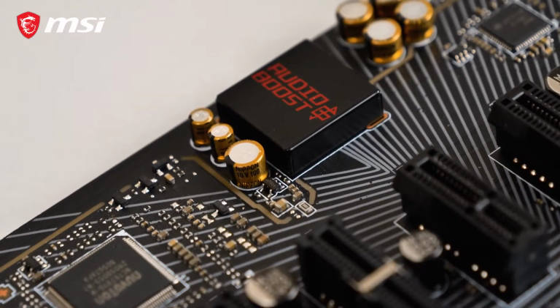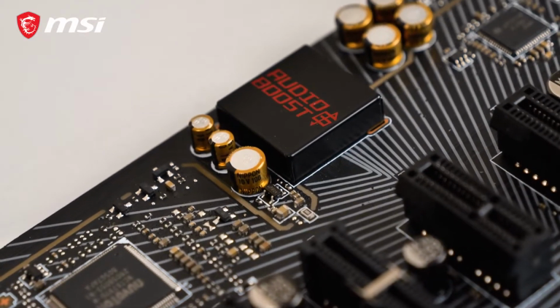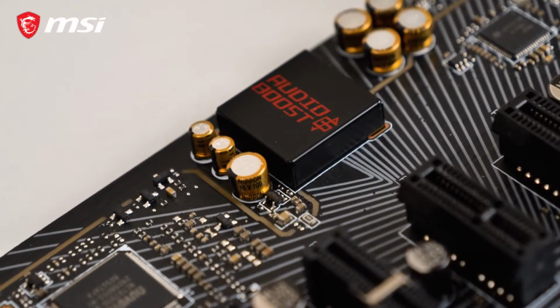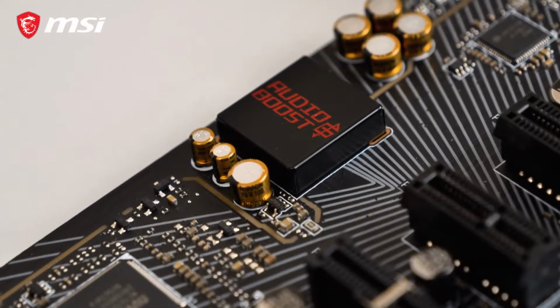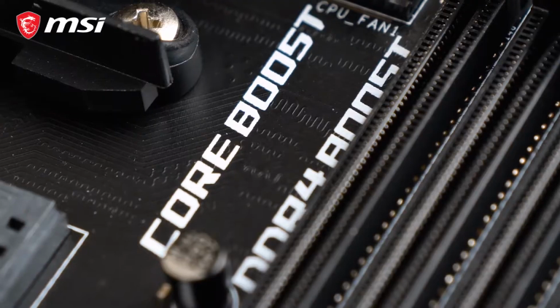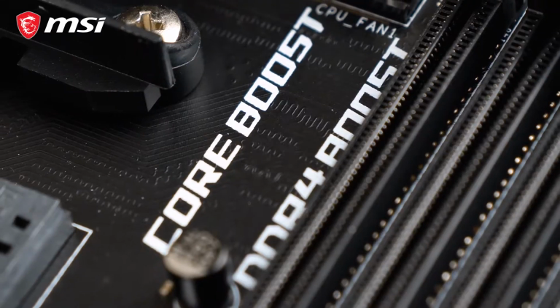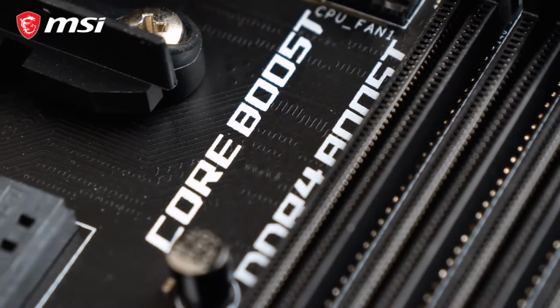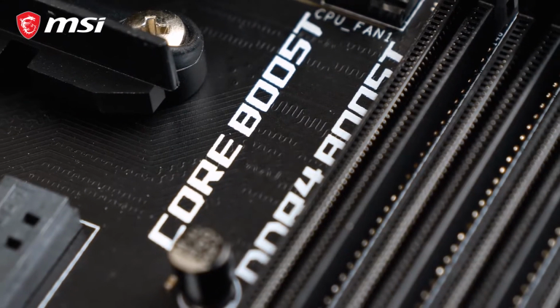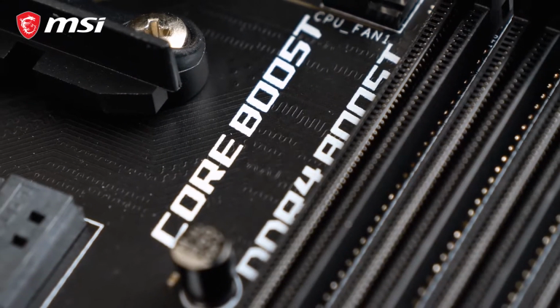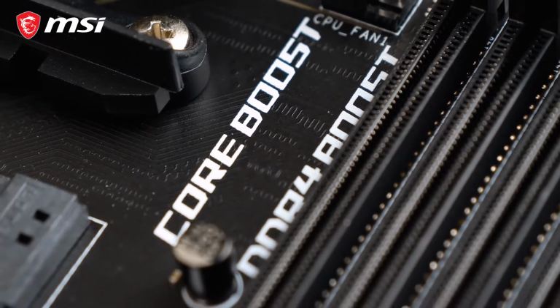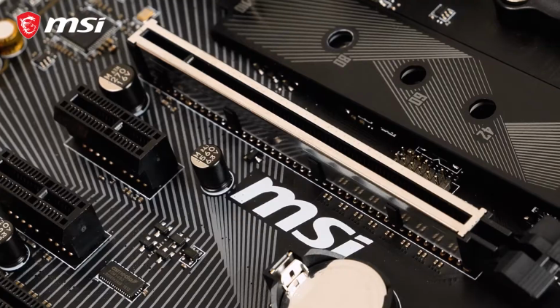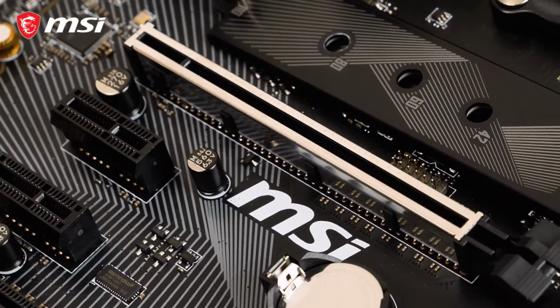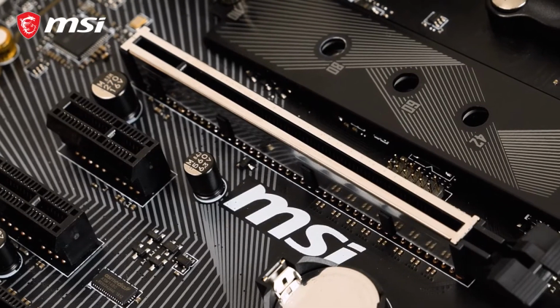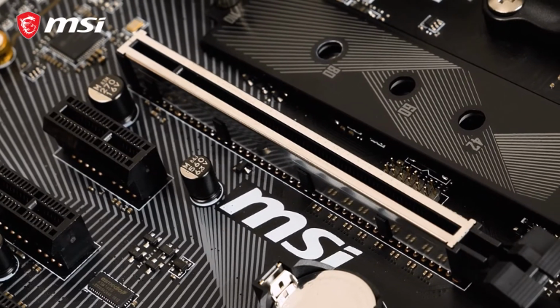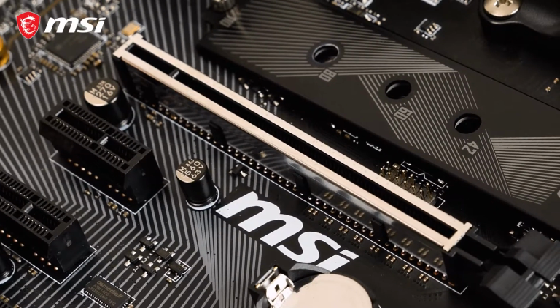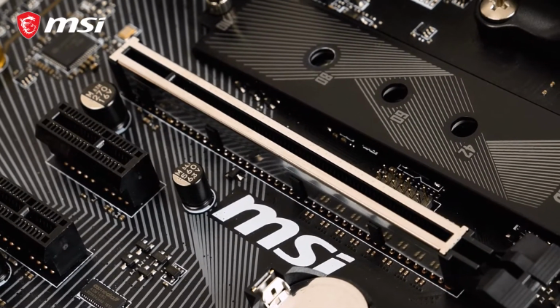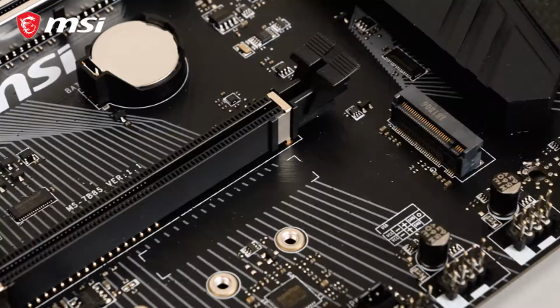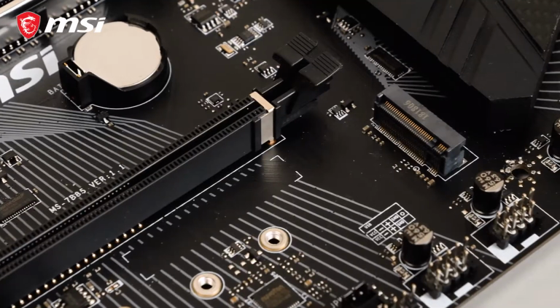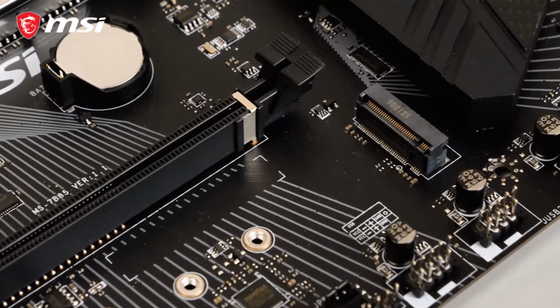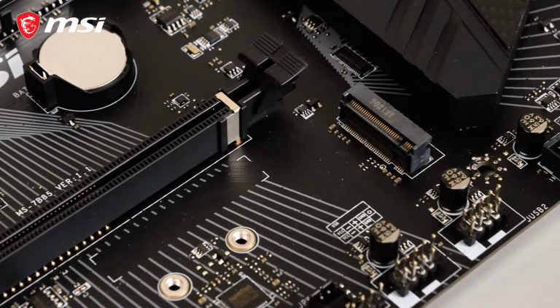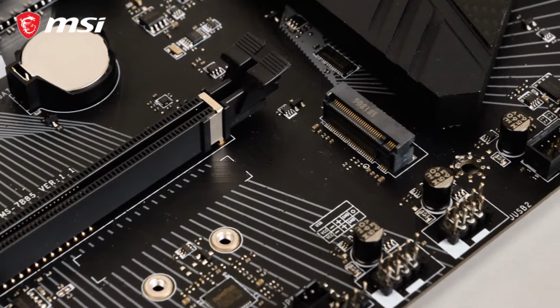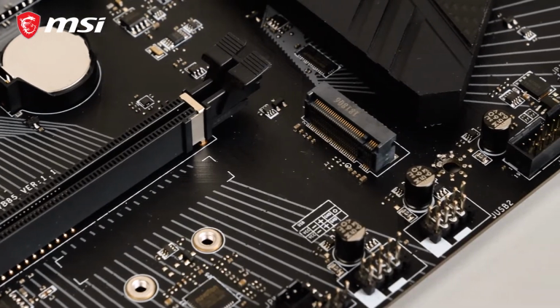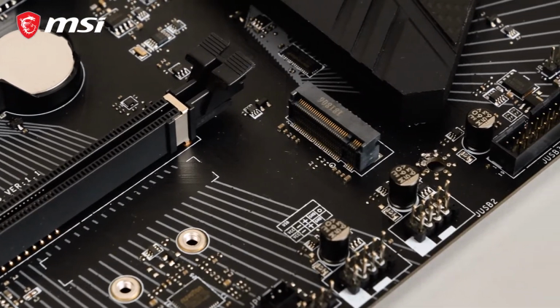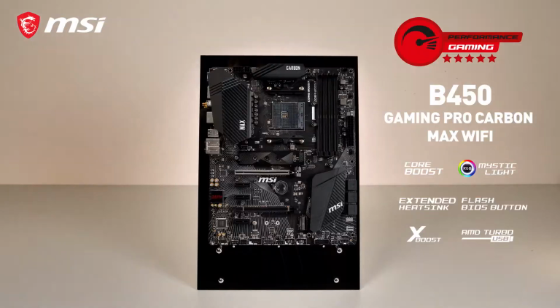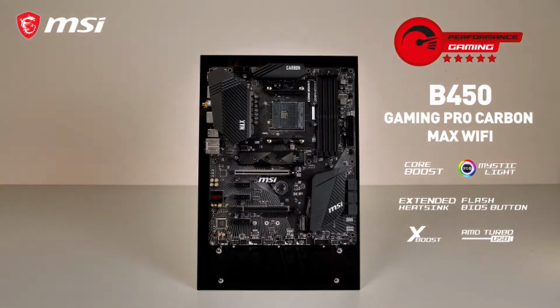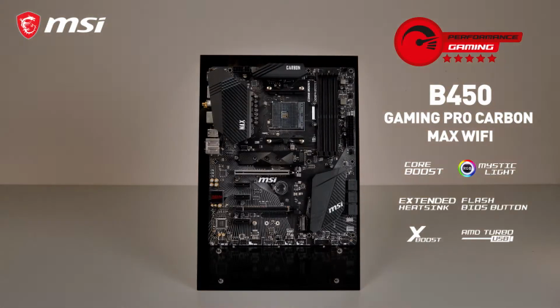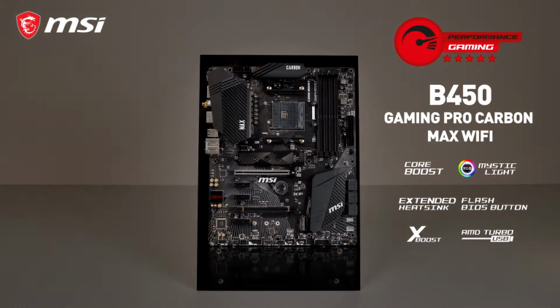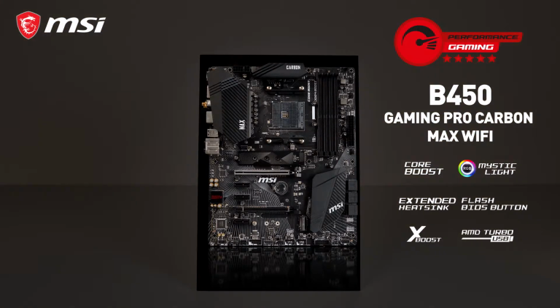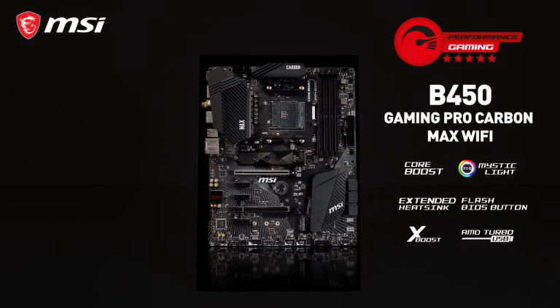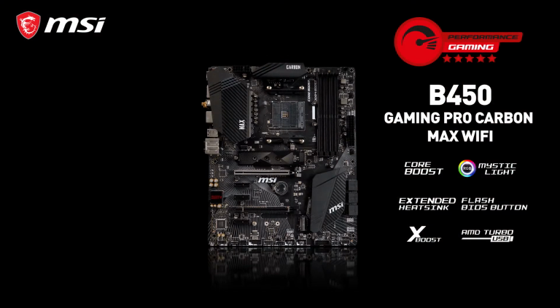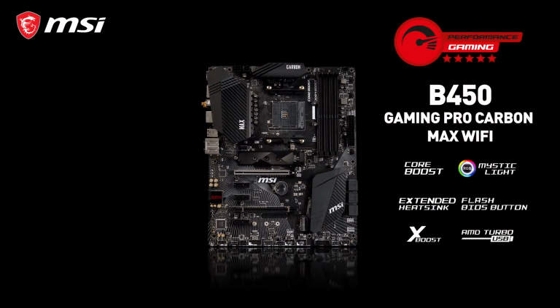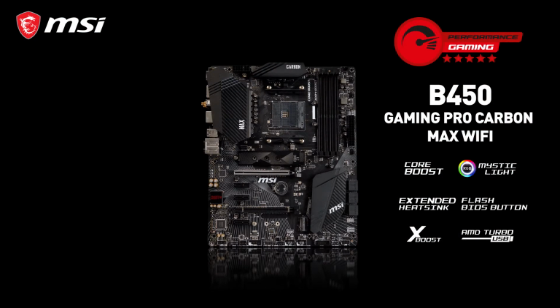If you want to know more about everything else the MSI B450 Gaming Pro Carbon Max Wi-Fi has to offer, make sure to visit the product page.